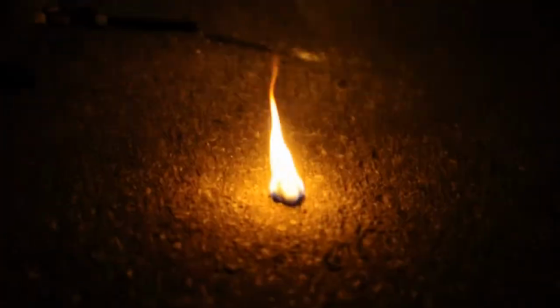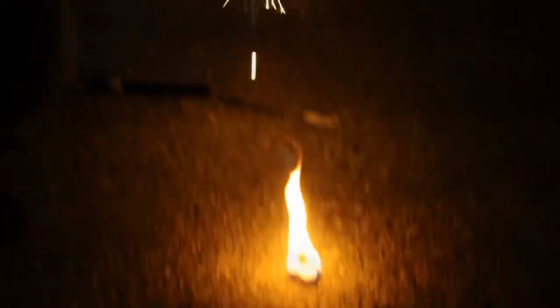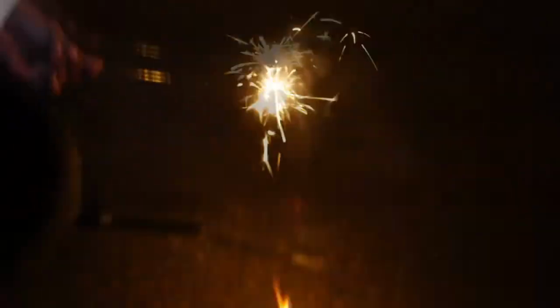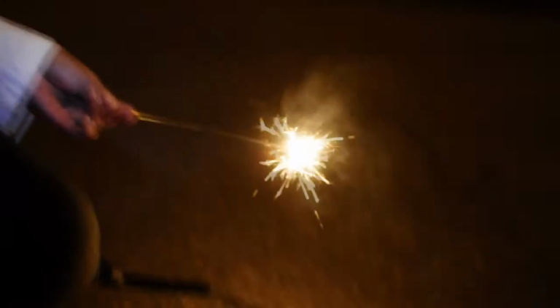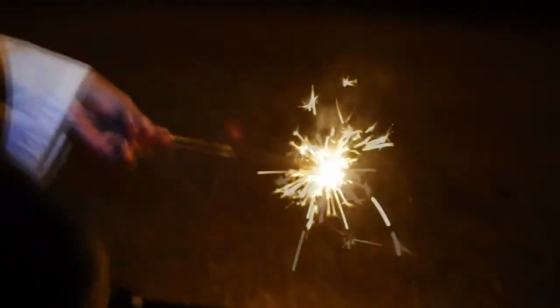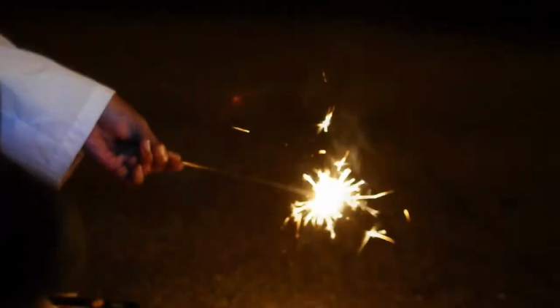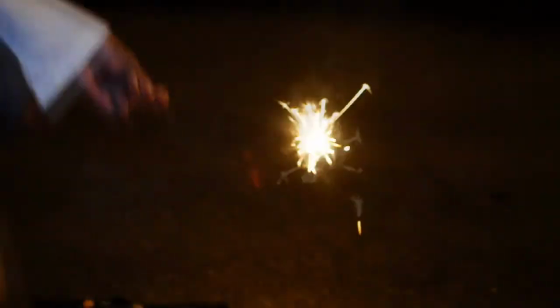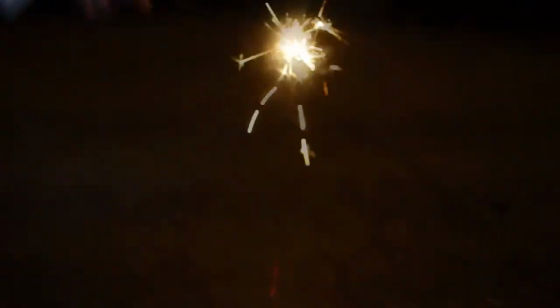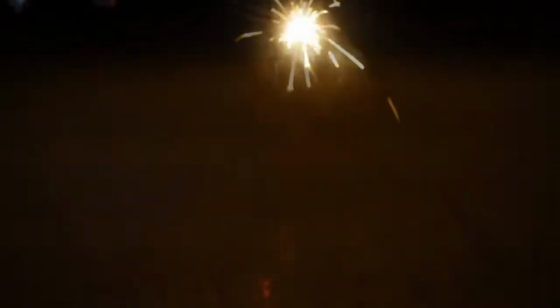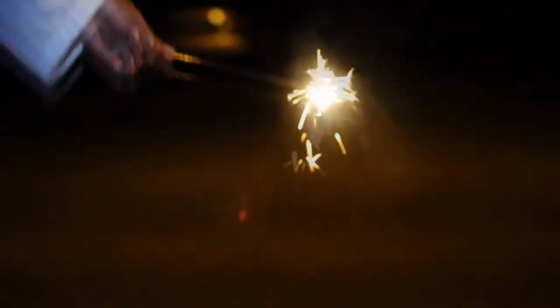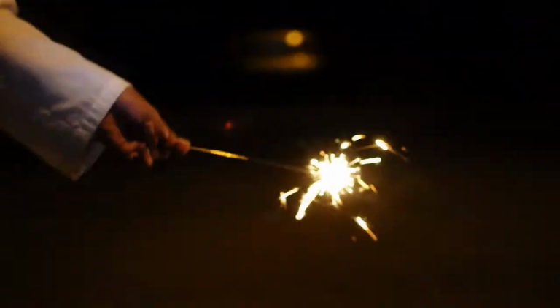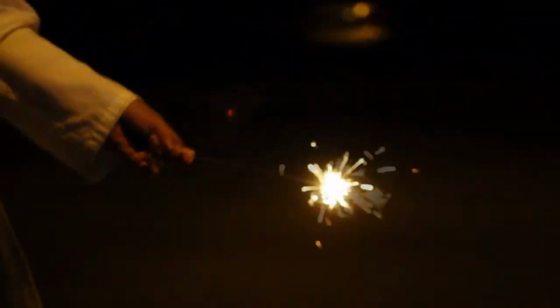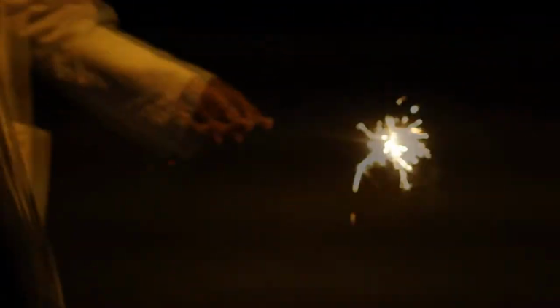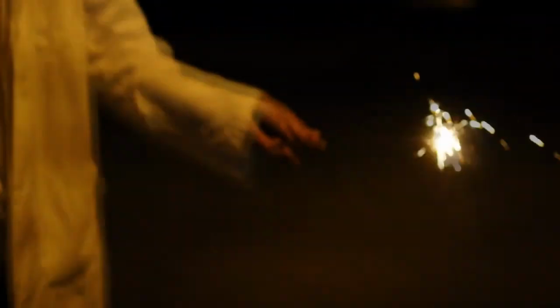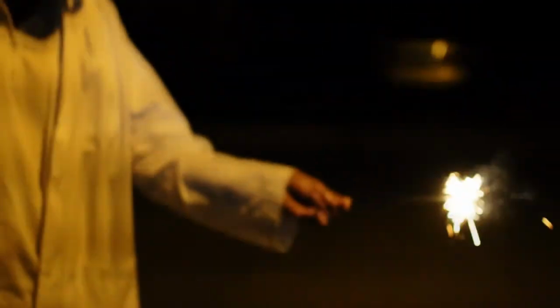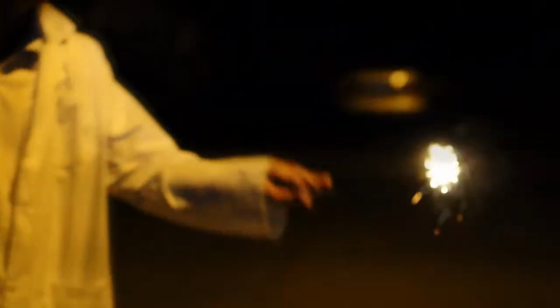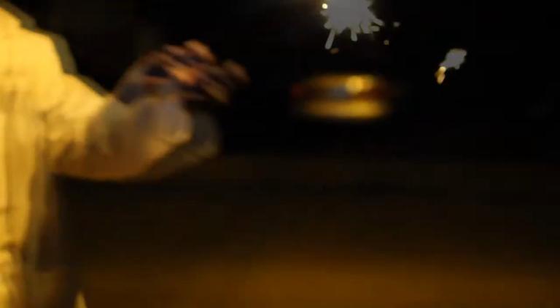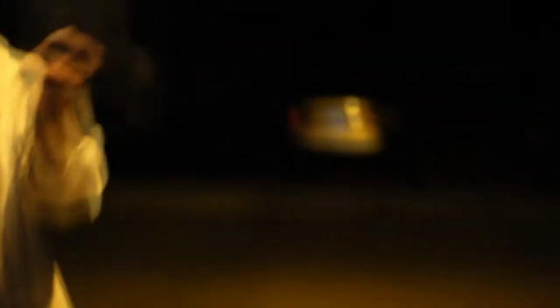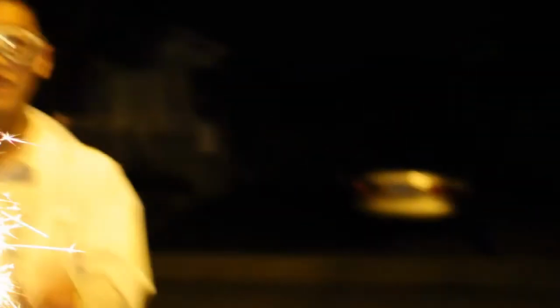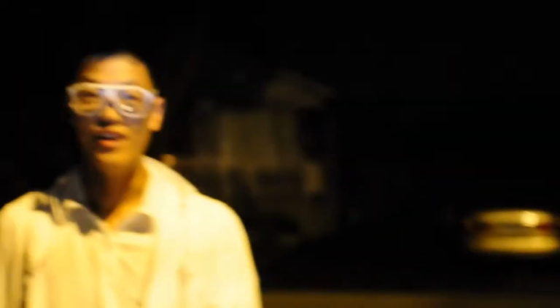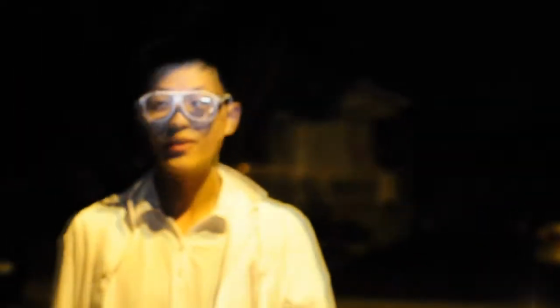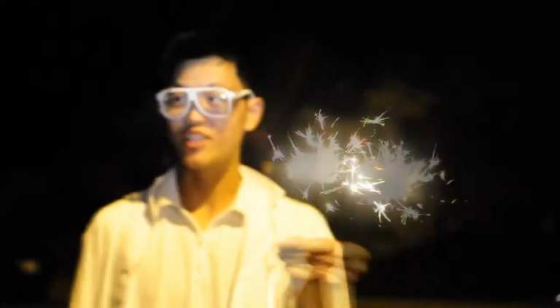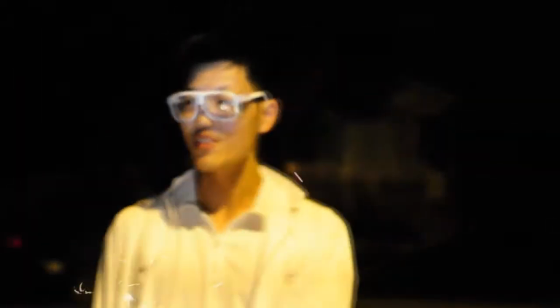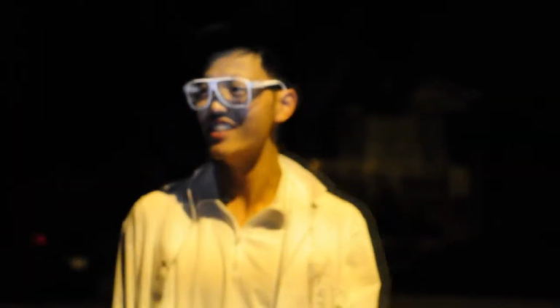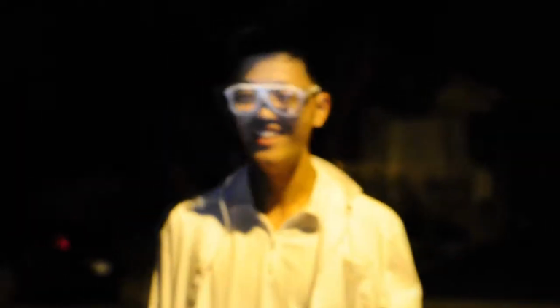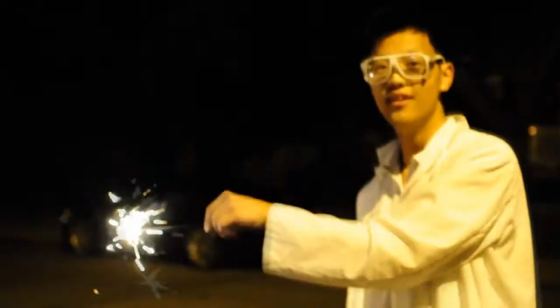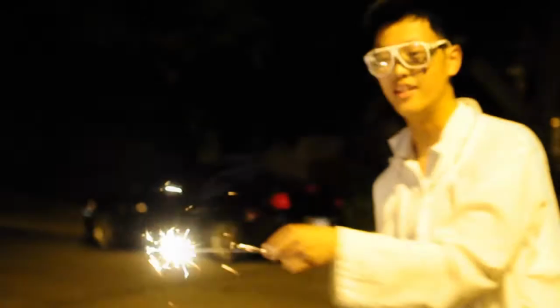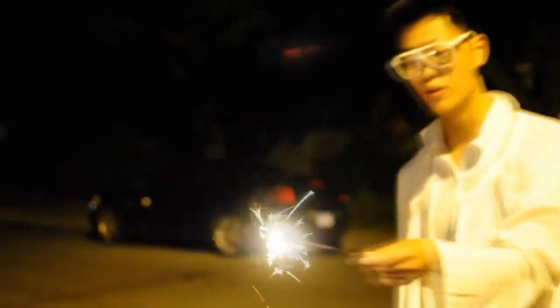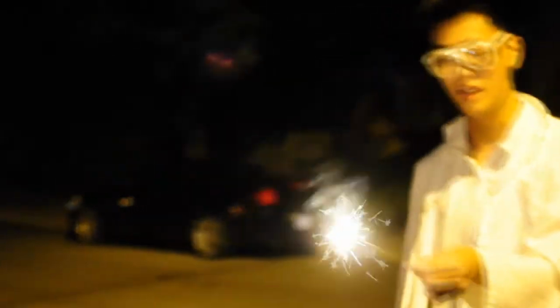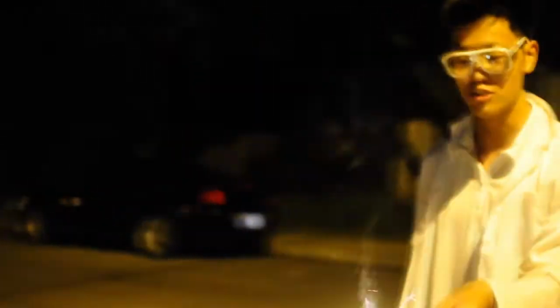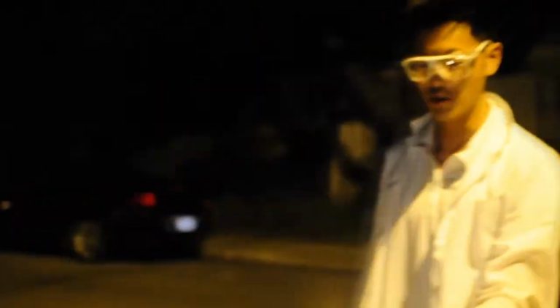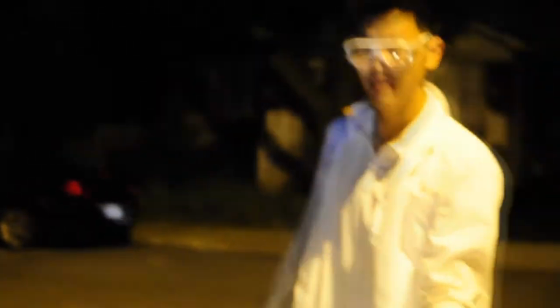As you can see, we can light it off and make a circle, and then we can also throw it.